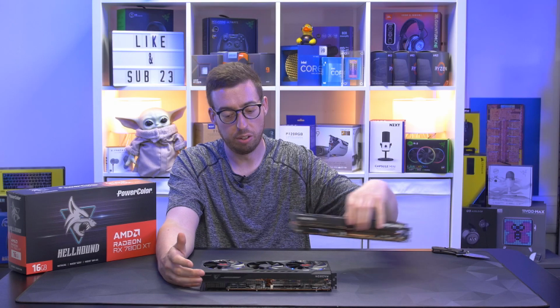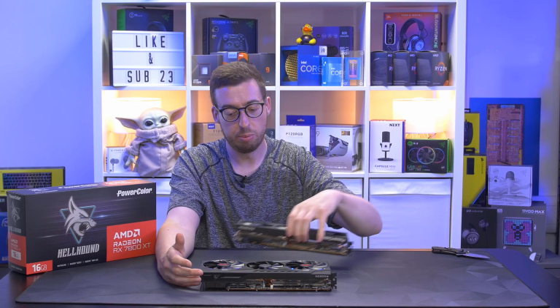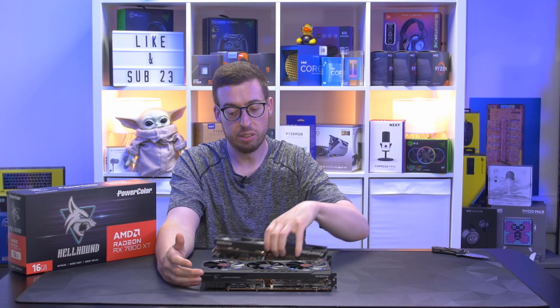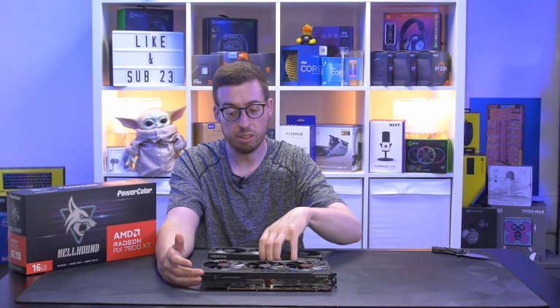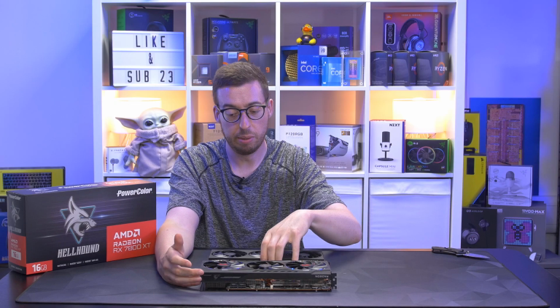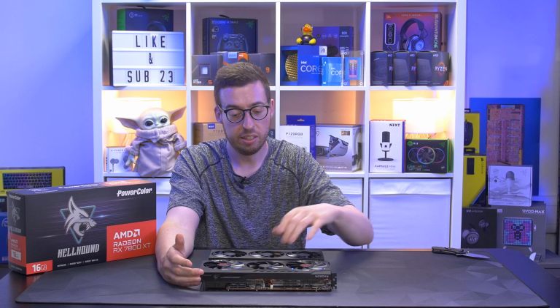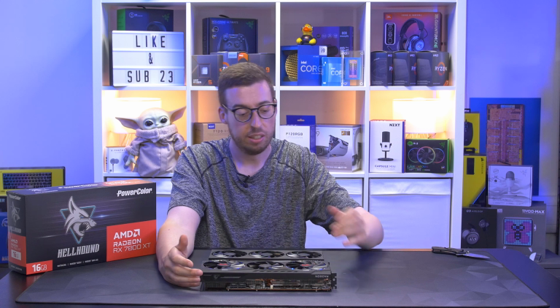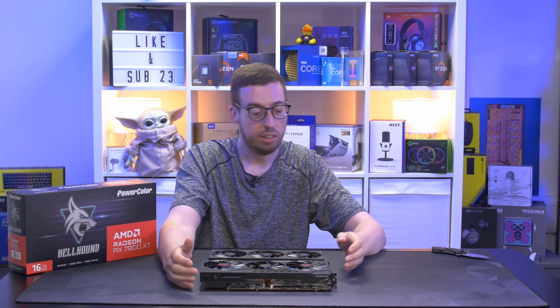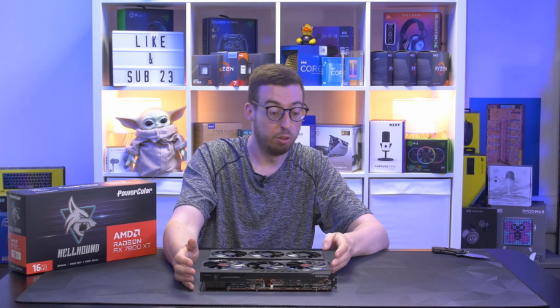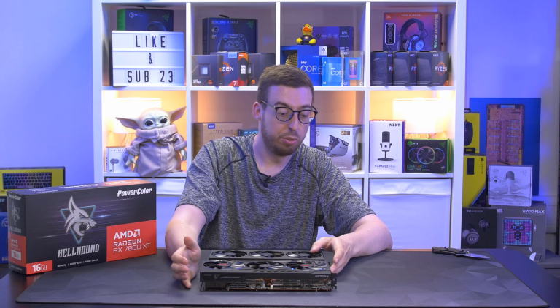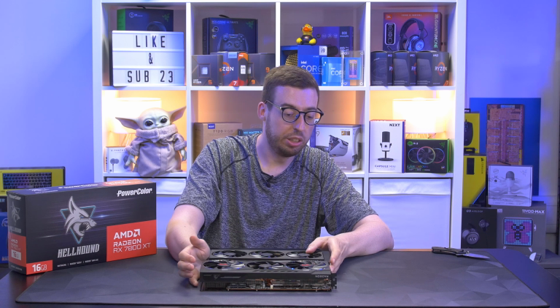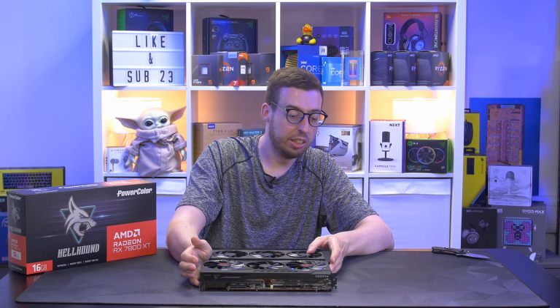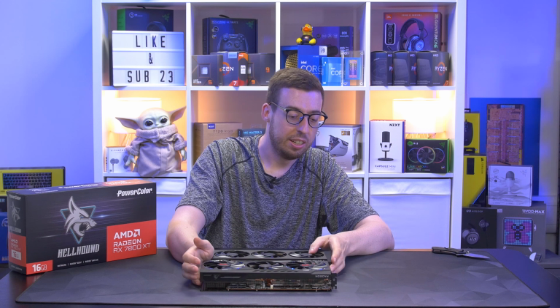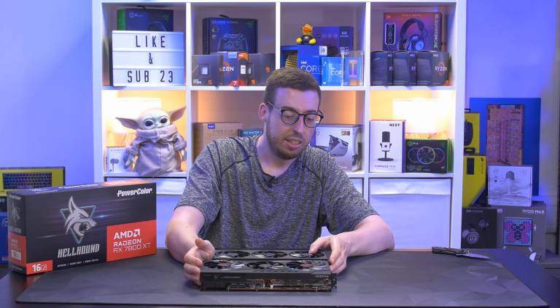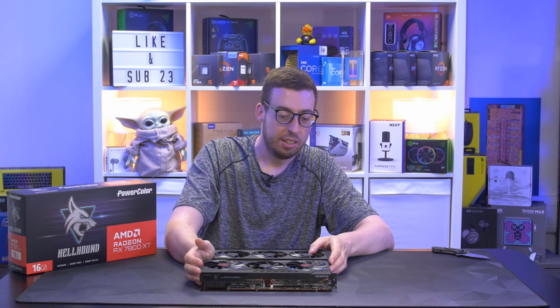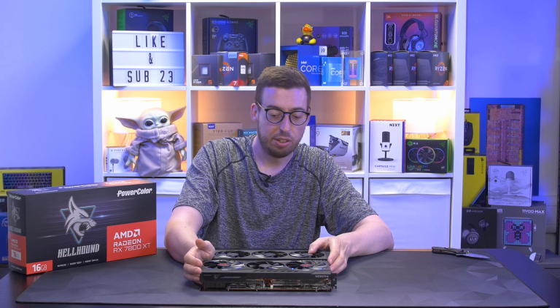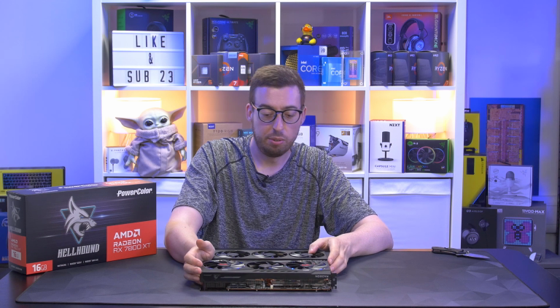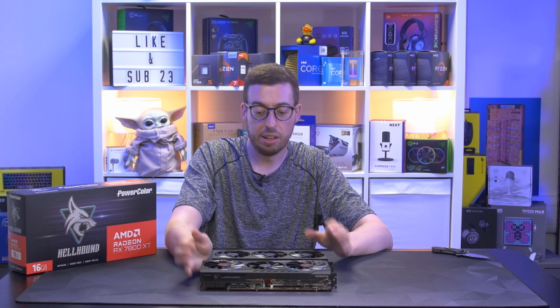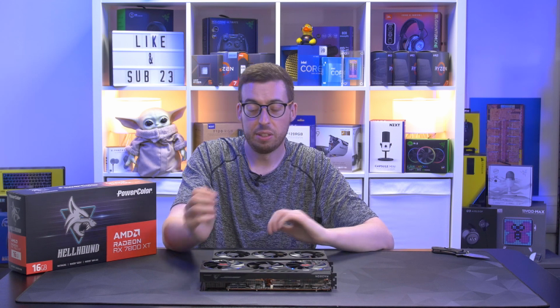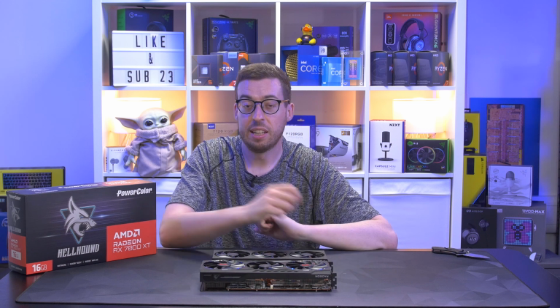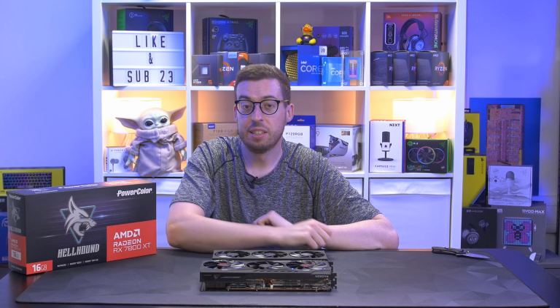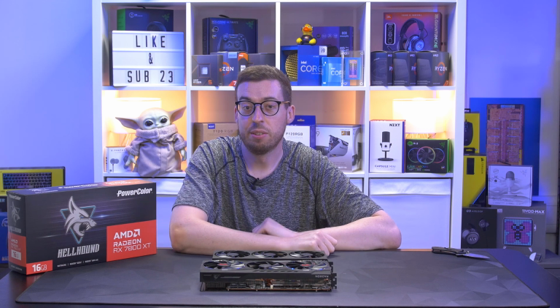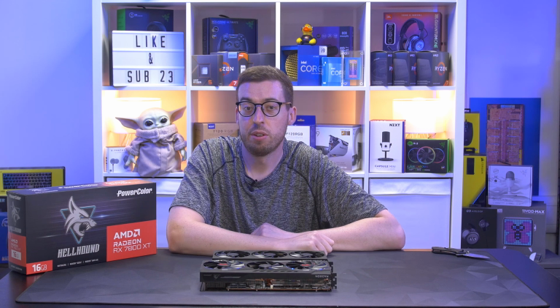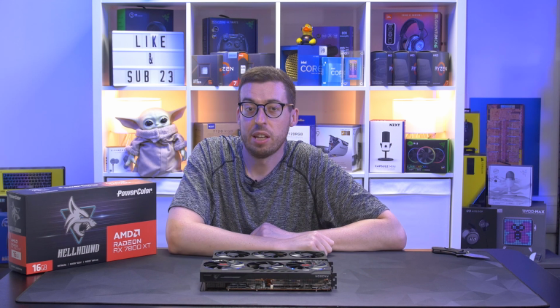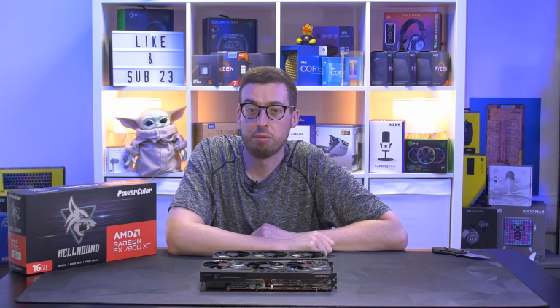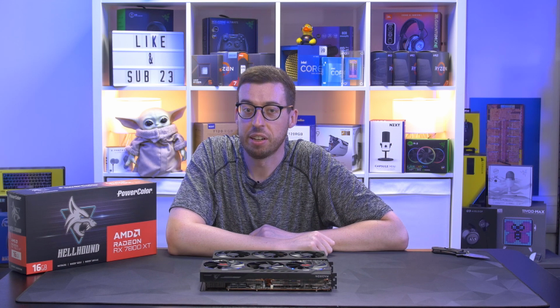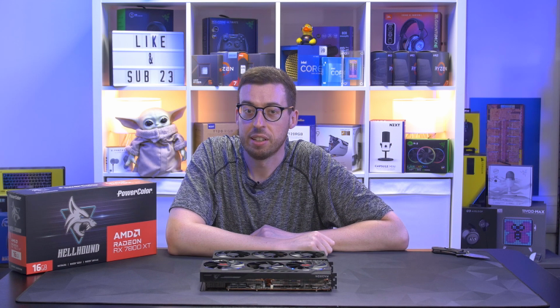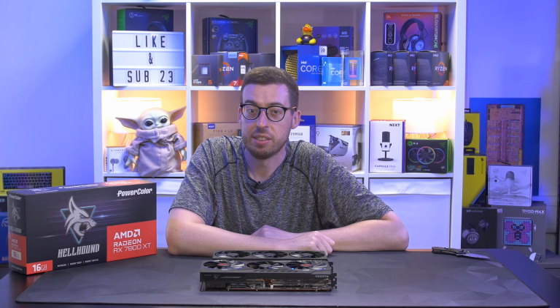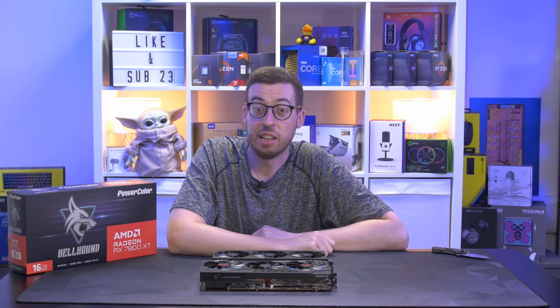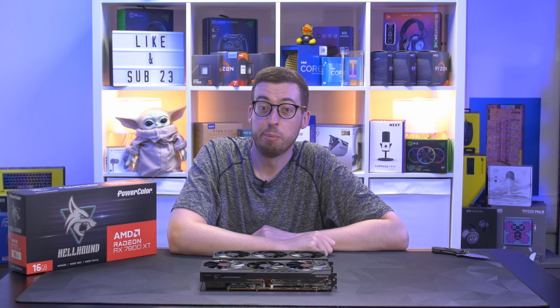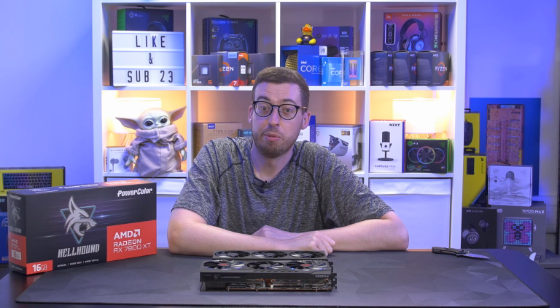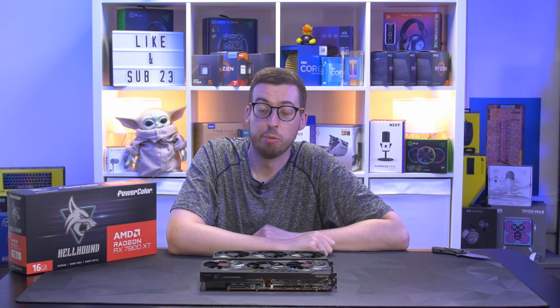Just quickly putting it next to the 6800 XT — it's noticeably smaller. I thought it would be roughly the same dimensions but it's quite dwarfed in both length and height. A lot smaller than I expected. Now let's get it into the test rig and see how it performs.